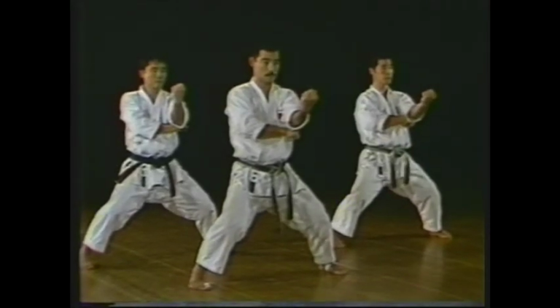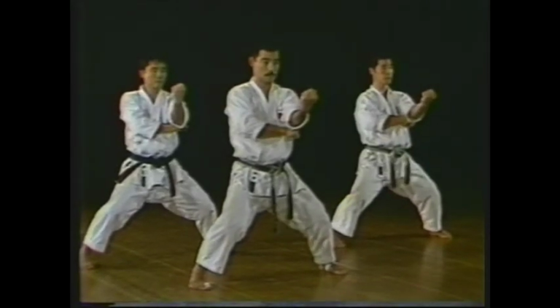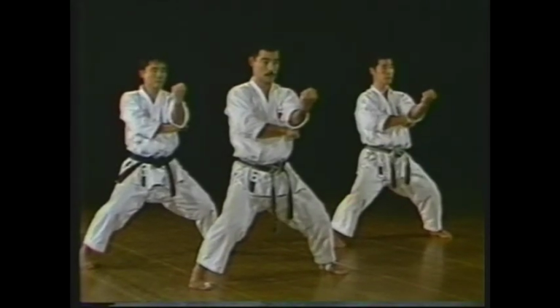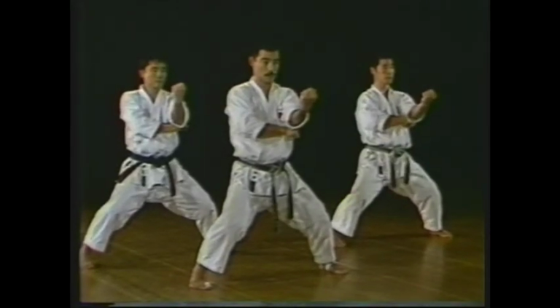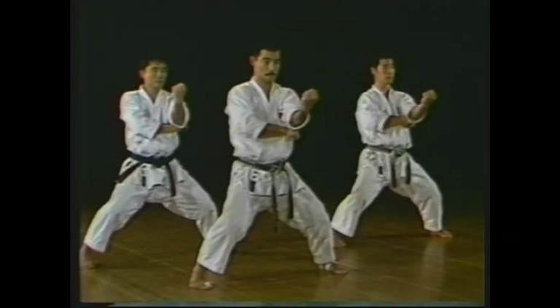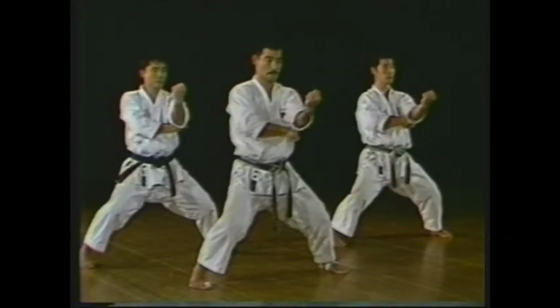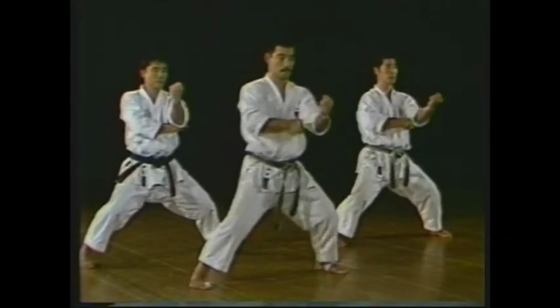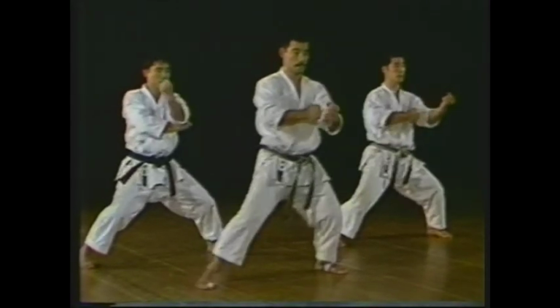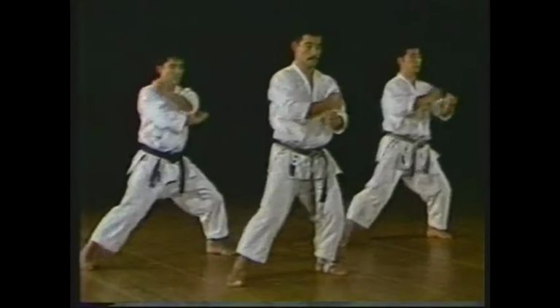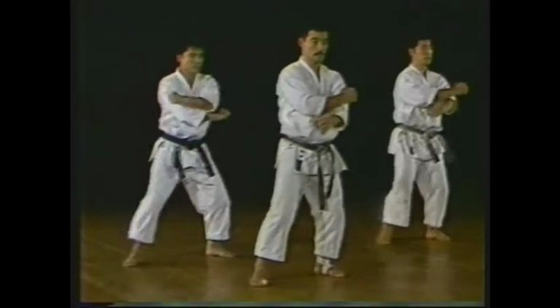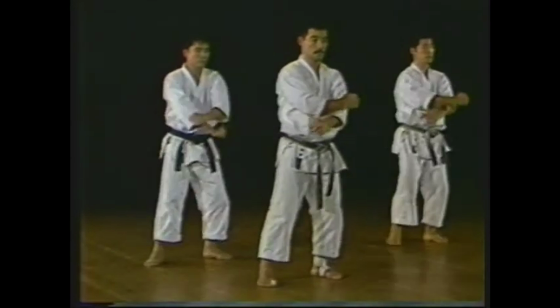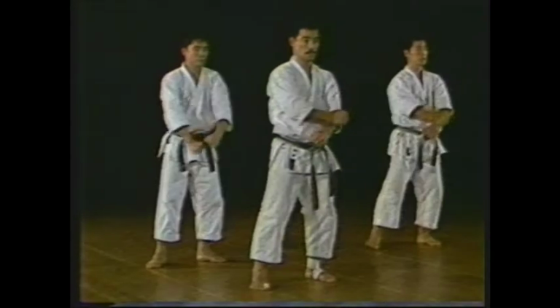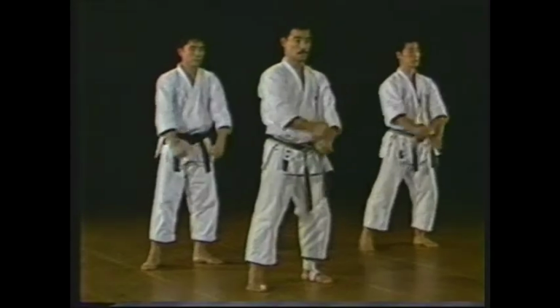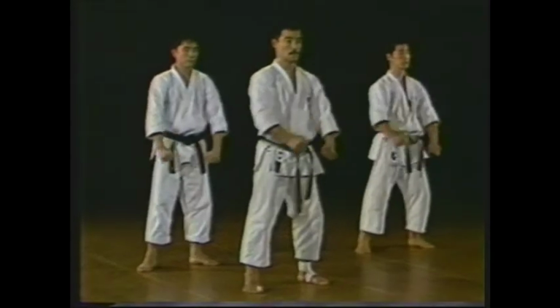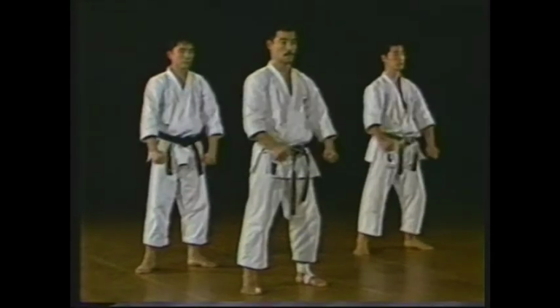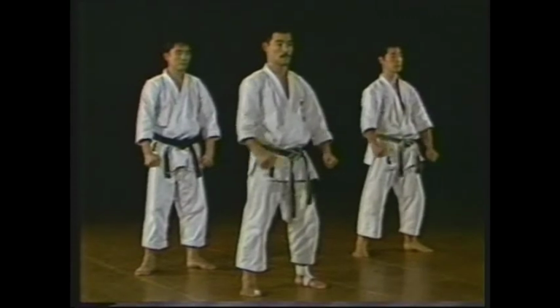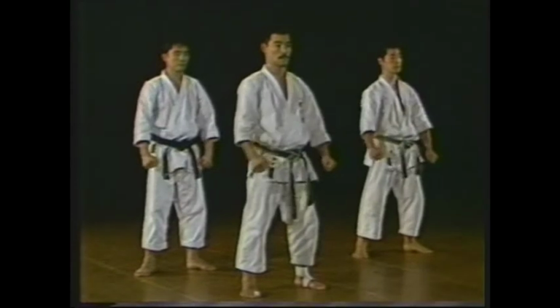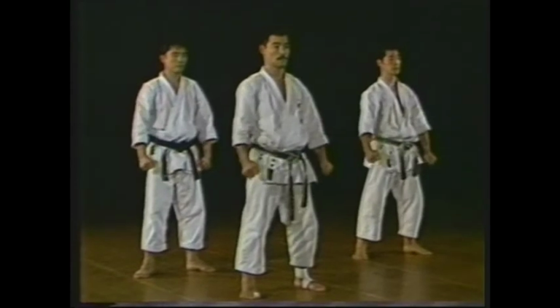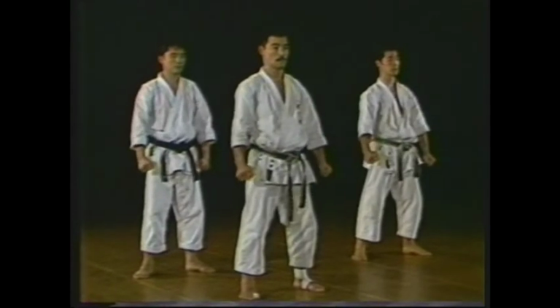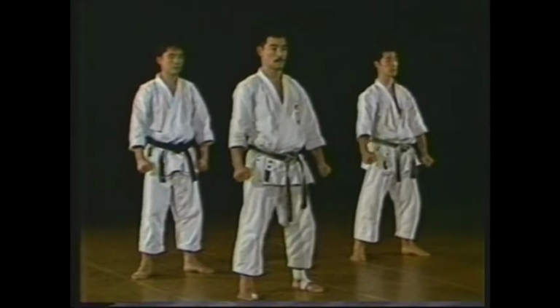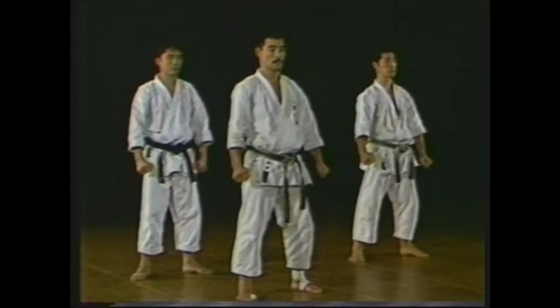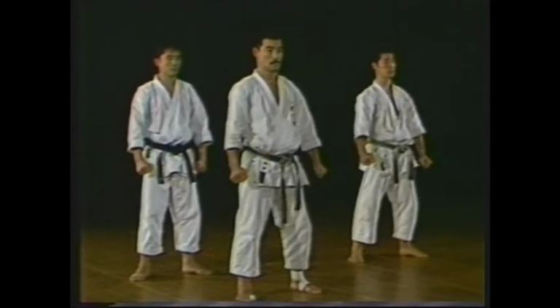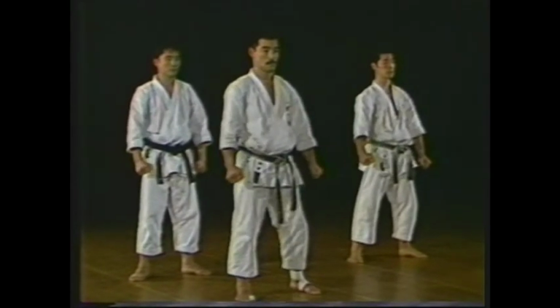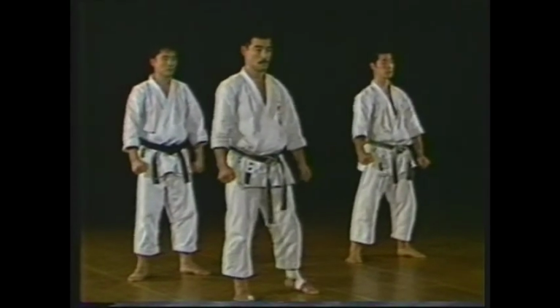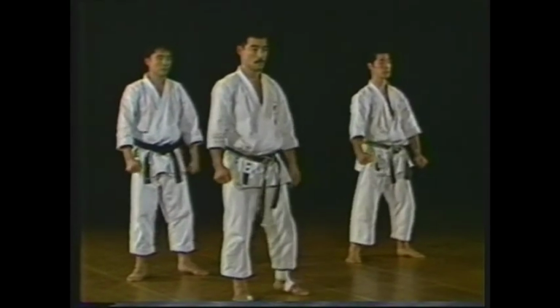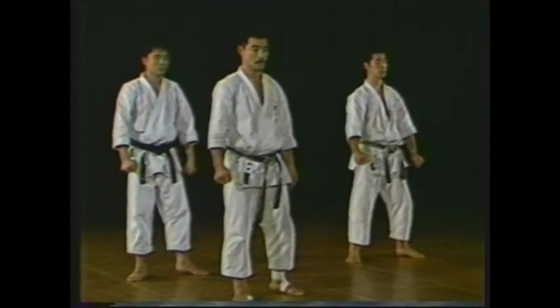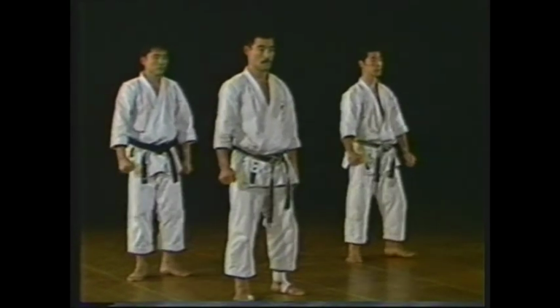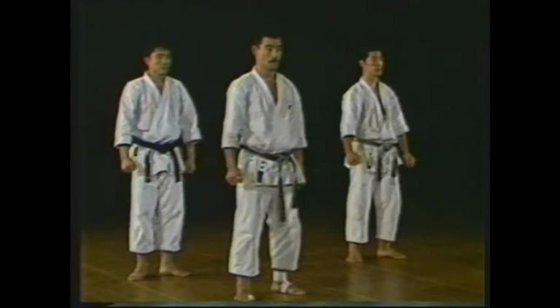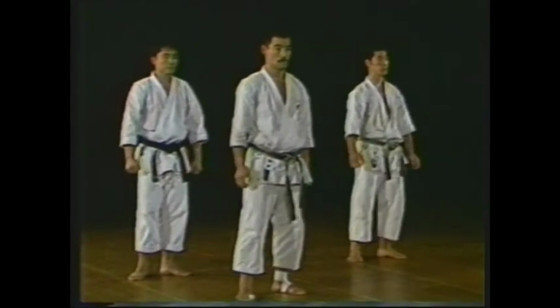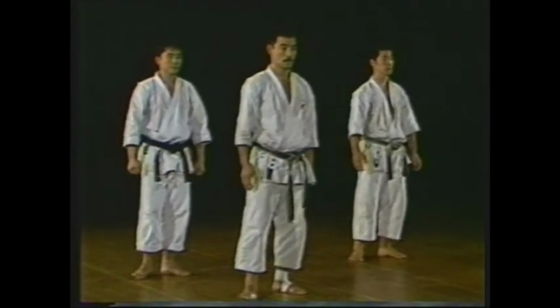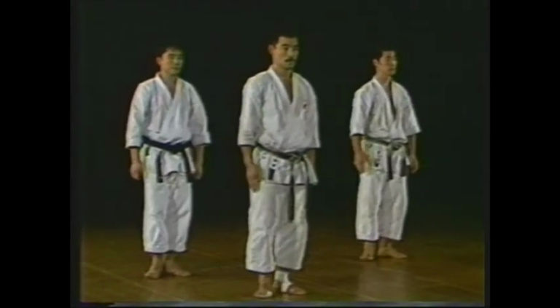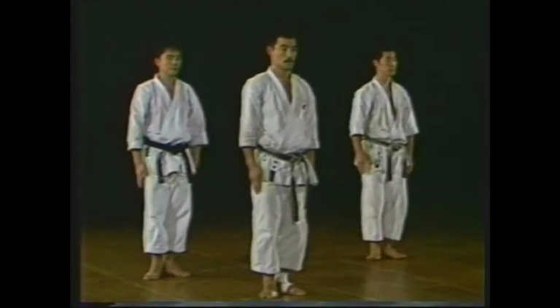Let's have a look from the beginning. Please pay attention to the flow of the movements.